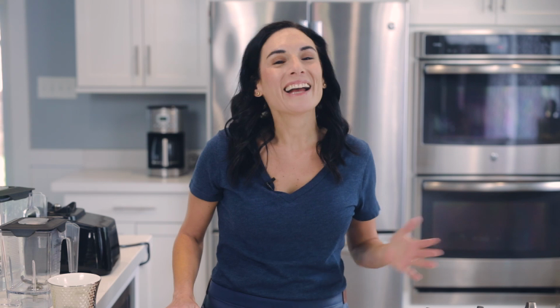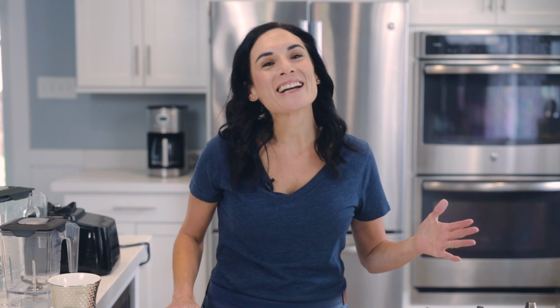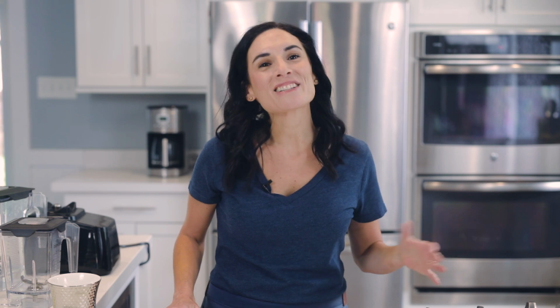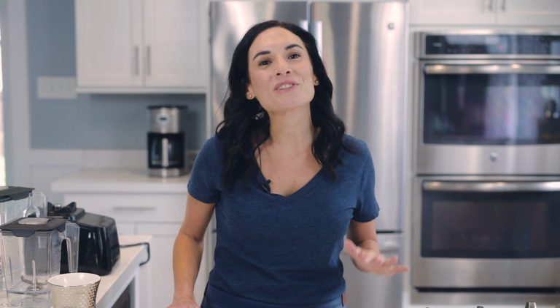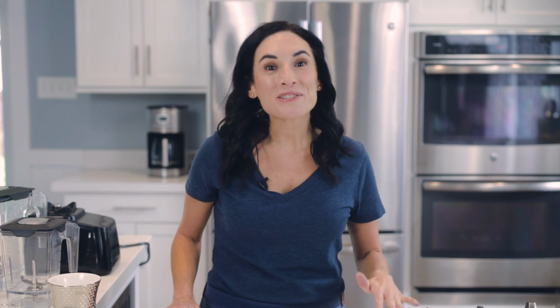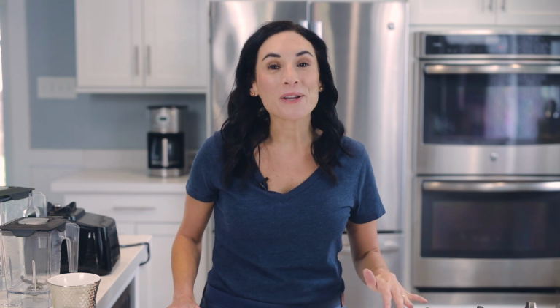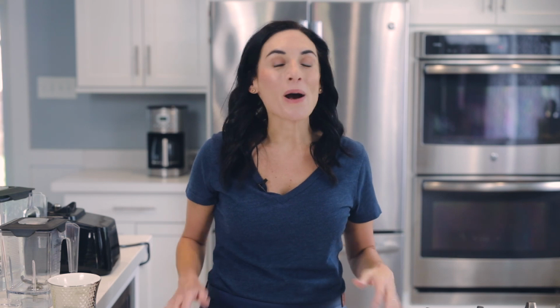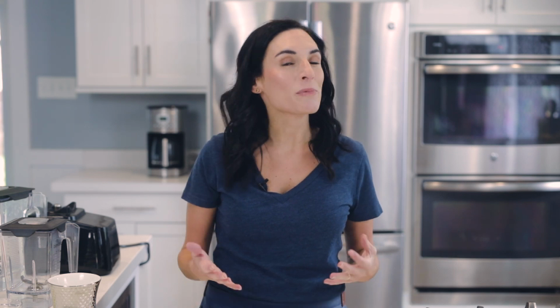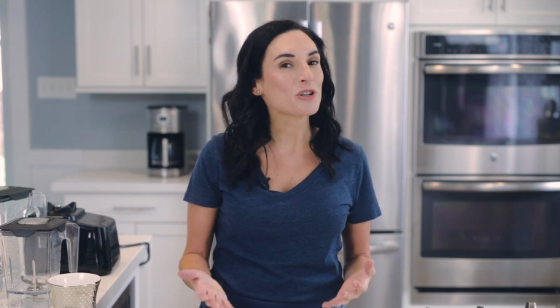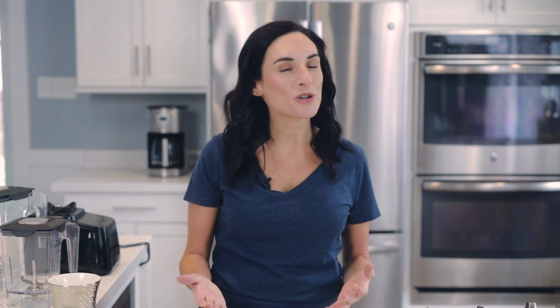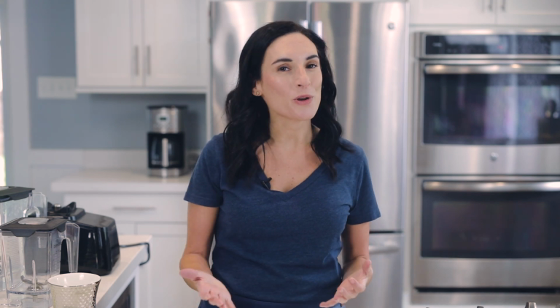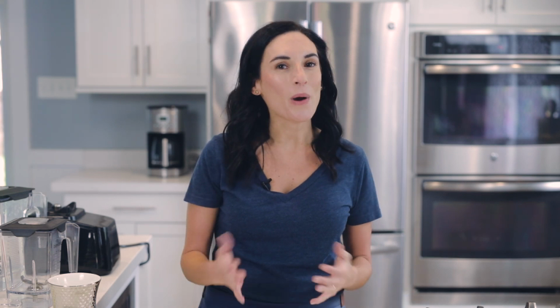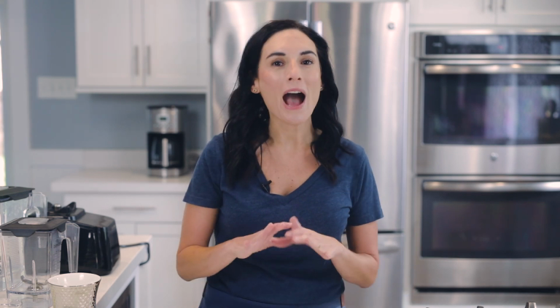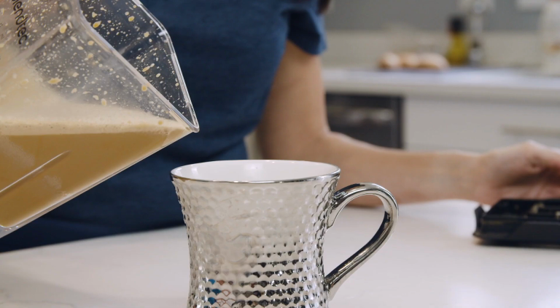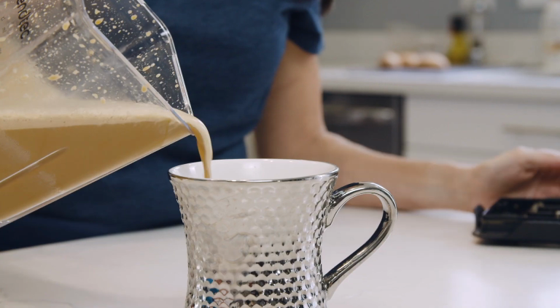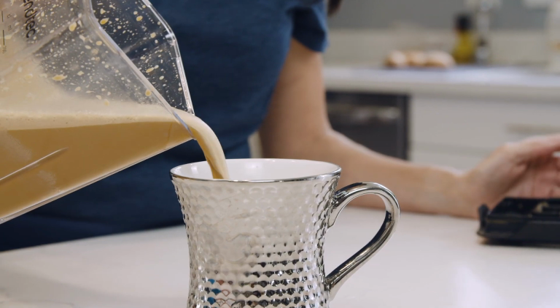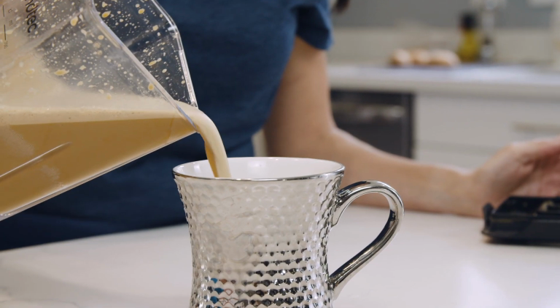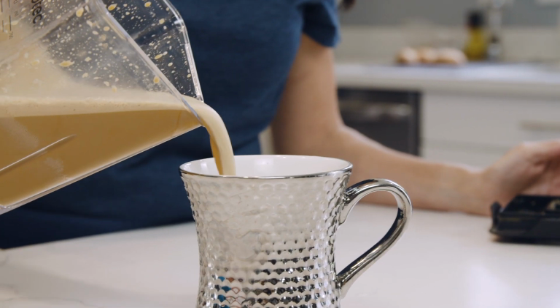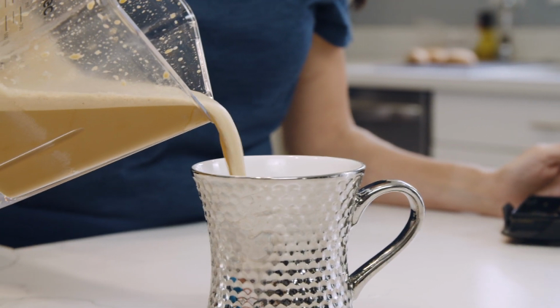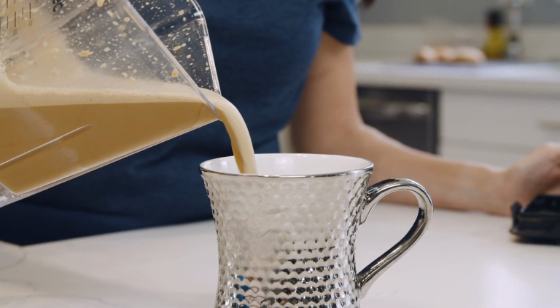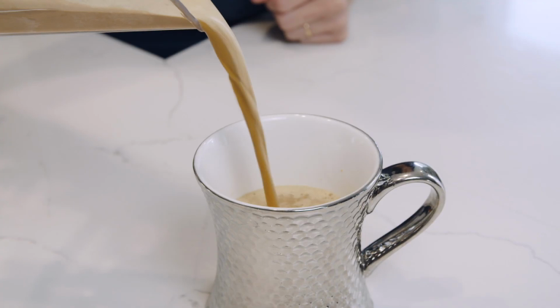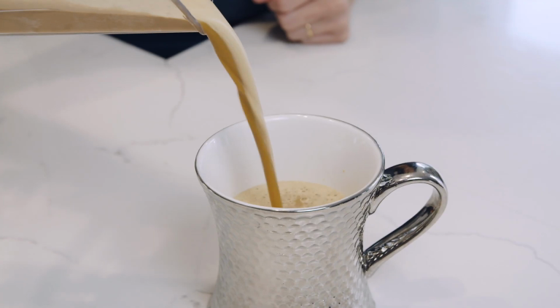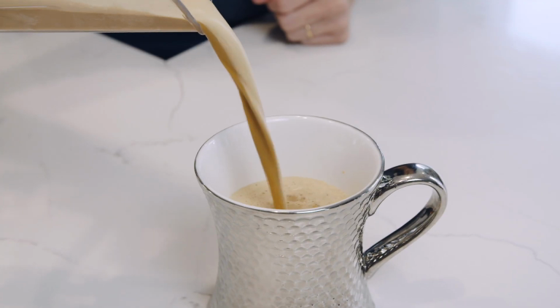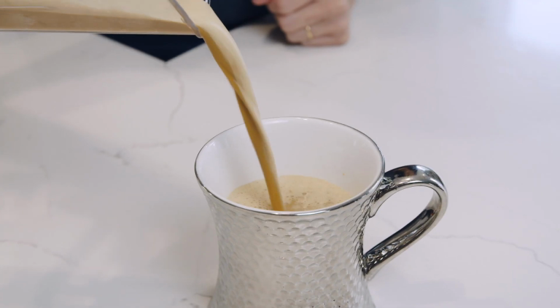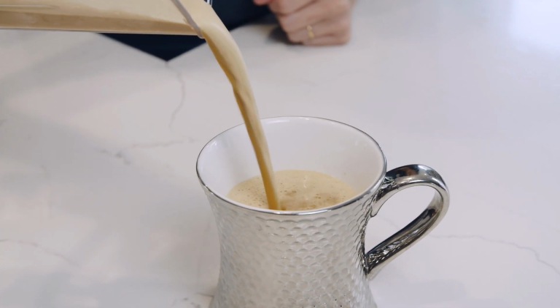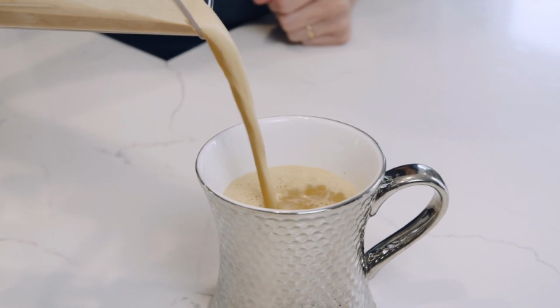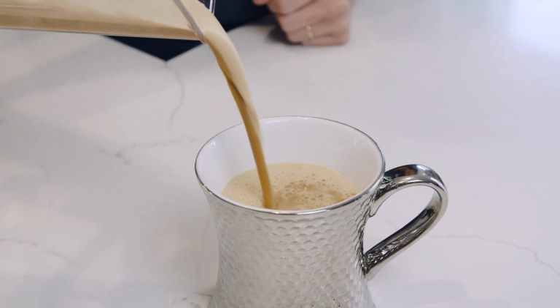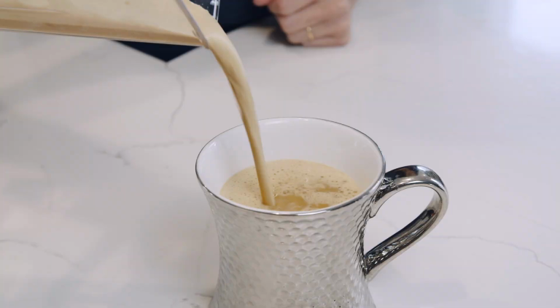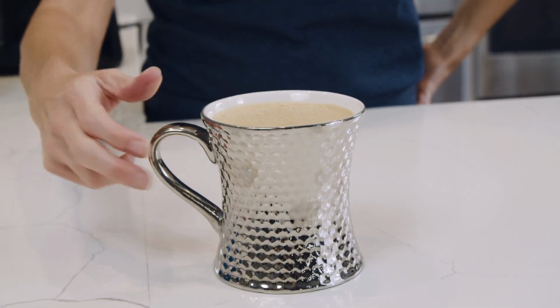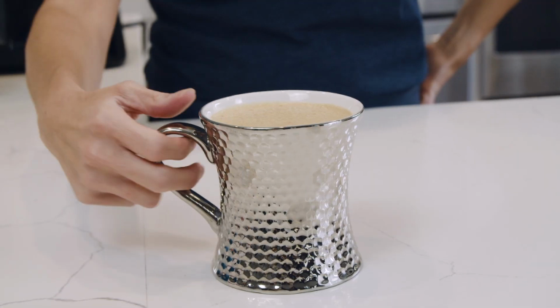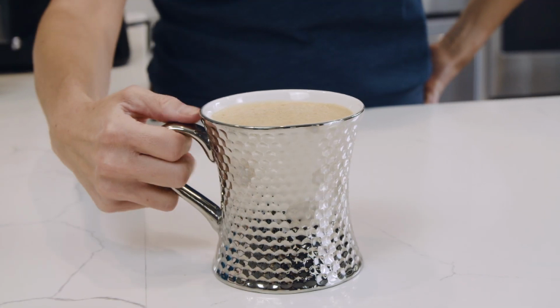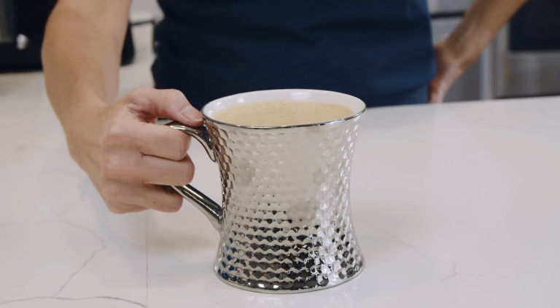Hey guys, in today's video I'm gonna show you how to make the creamiest, frothiest bulletproof coffee.